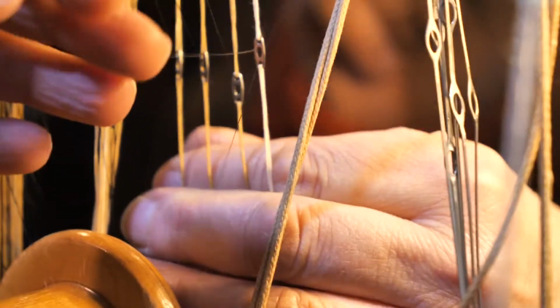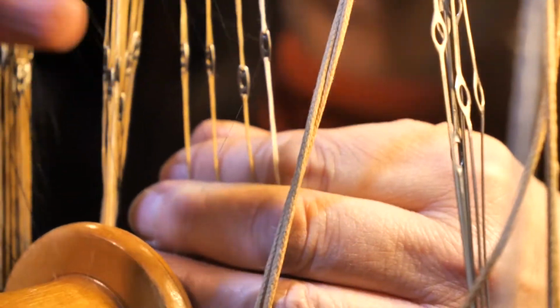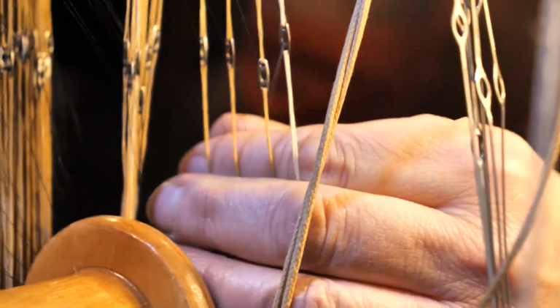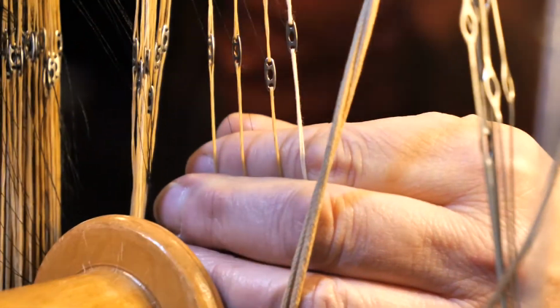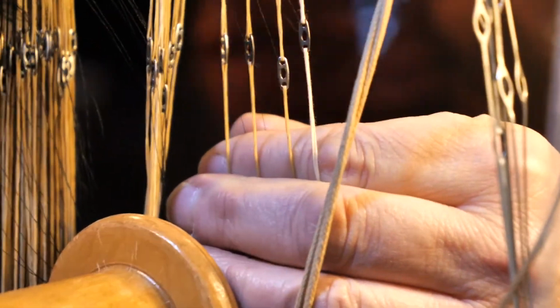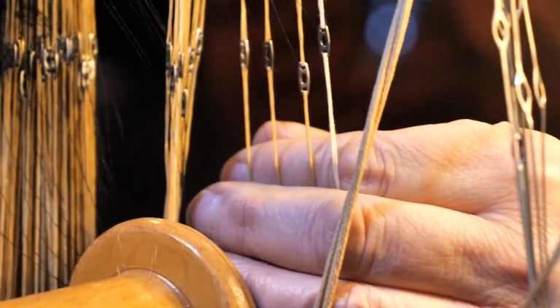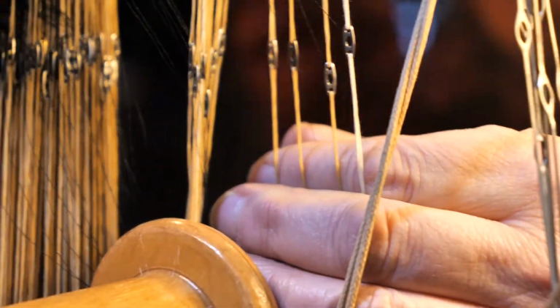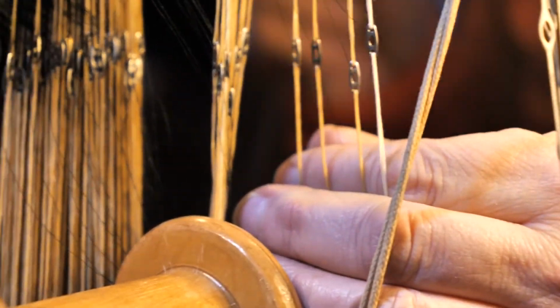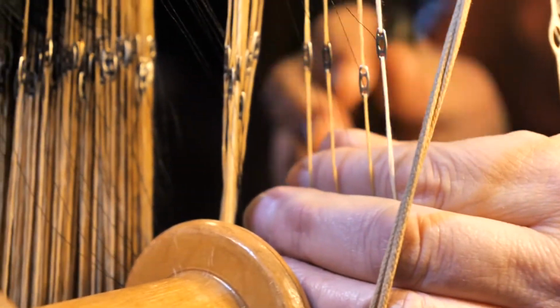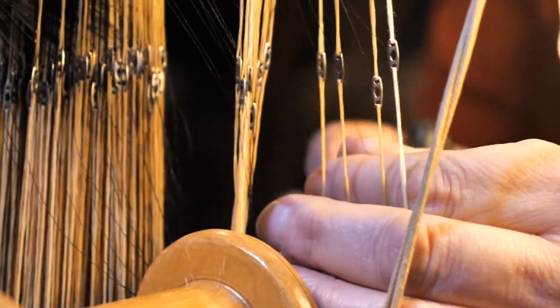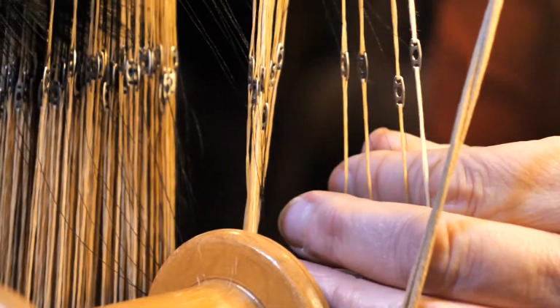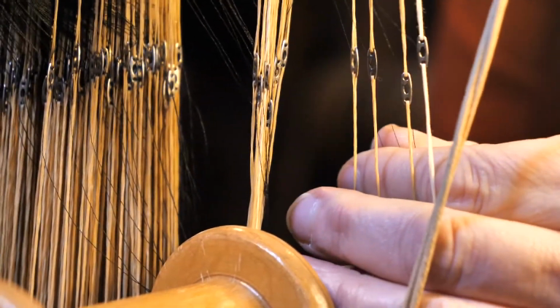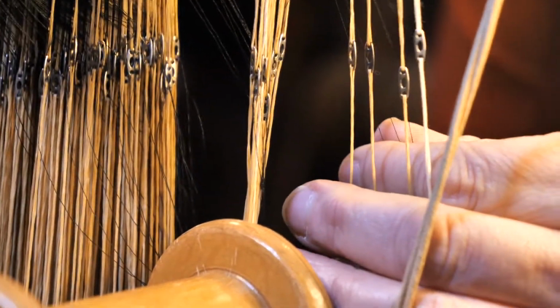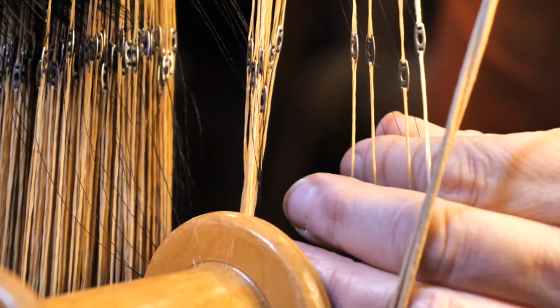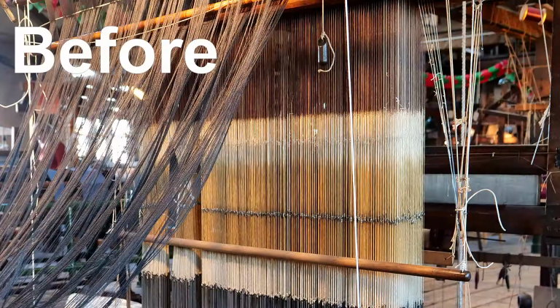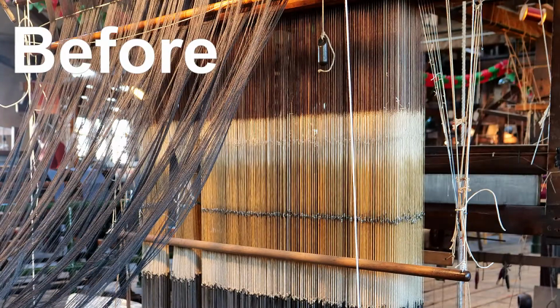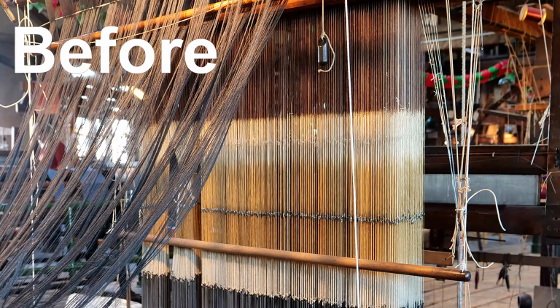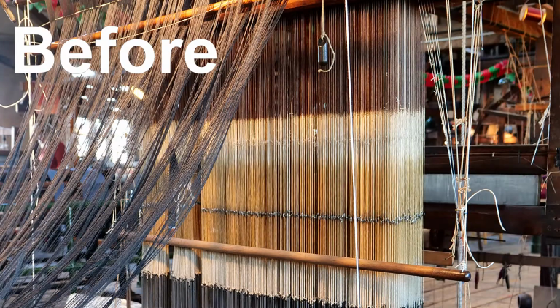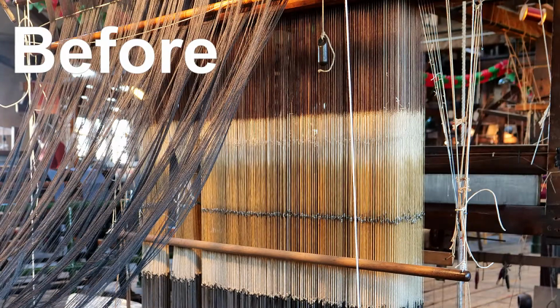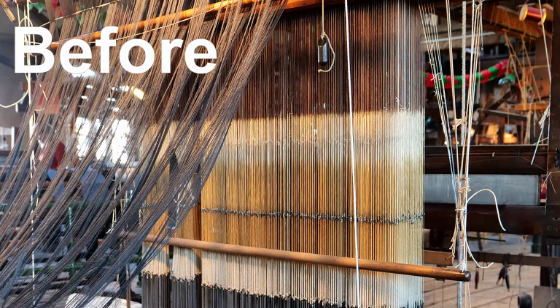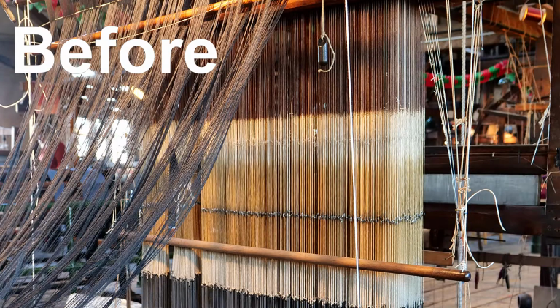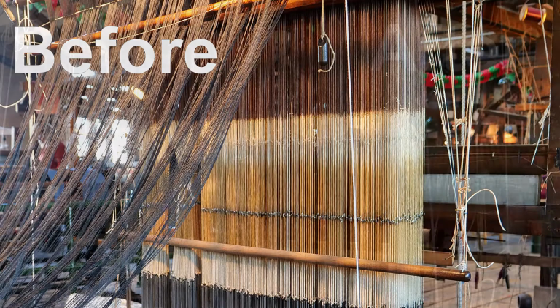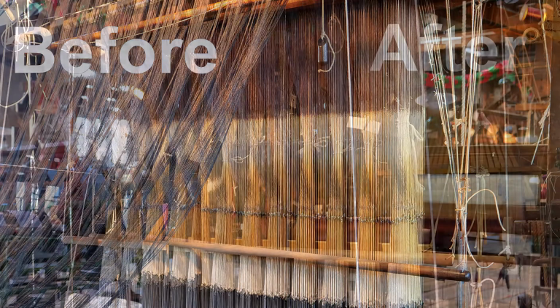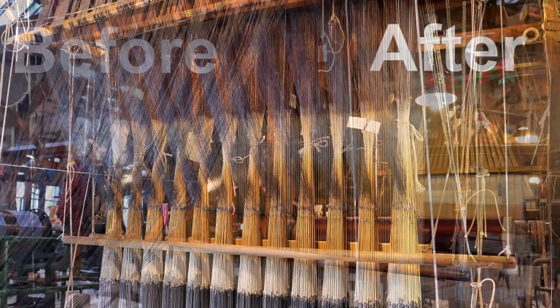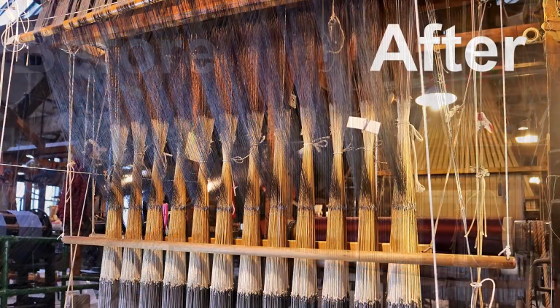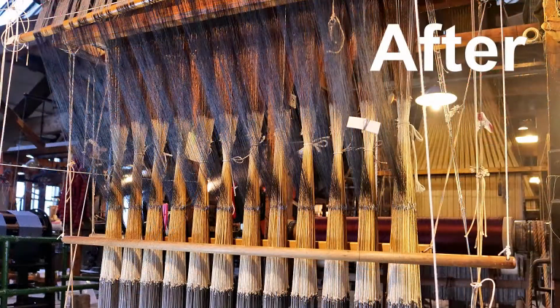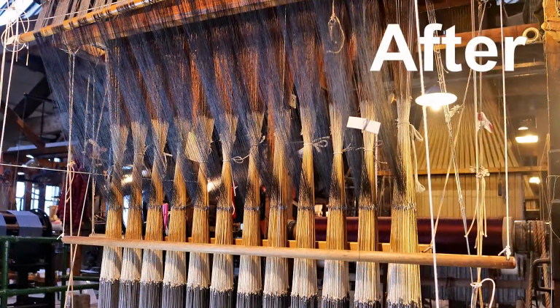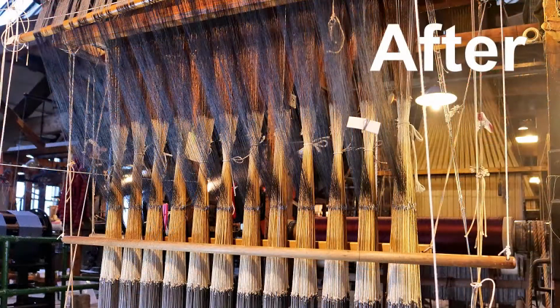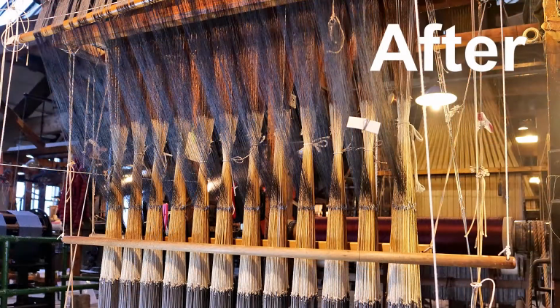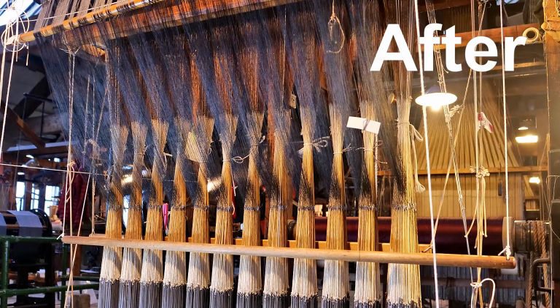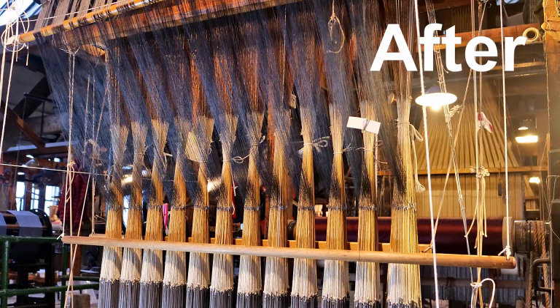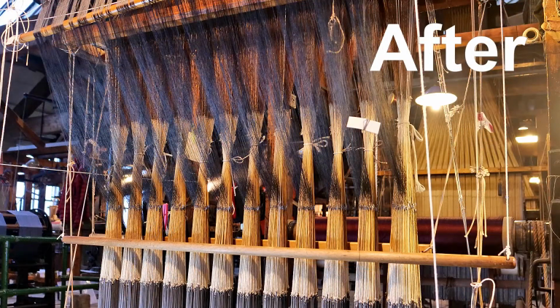Yay! Finished! The warp threads are then ready to be entered into the reed.